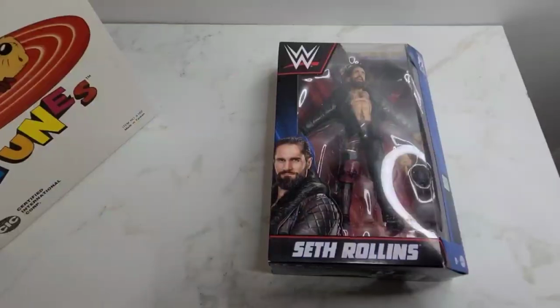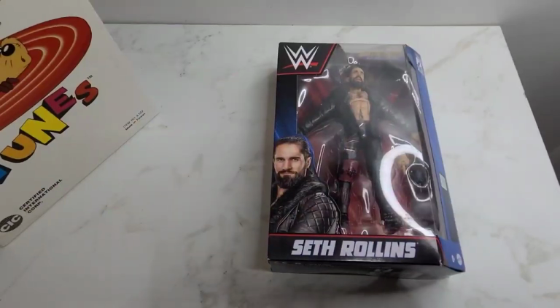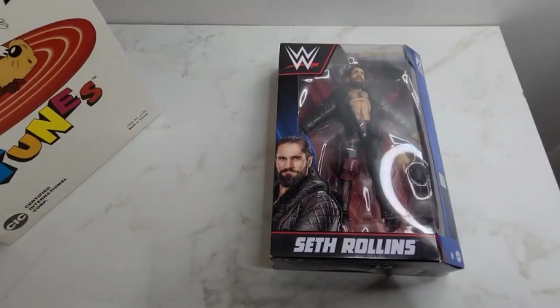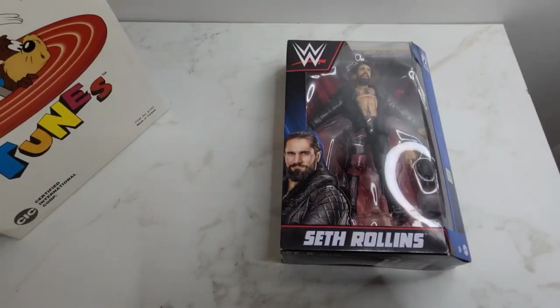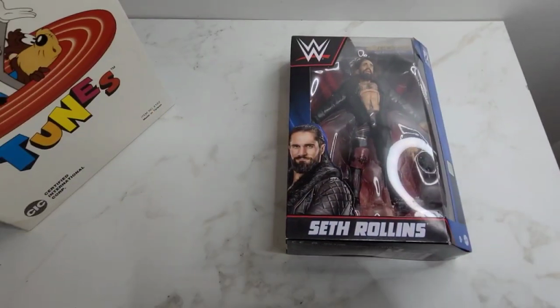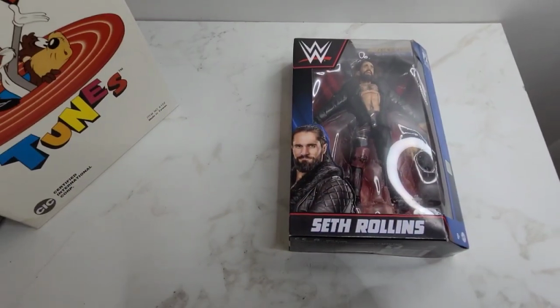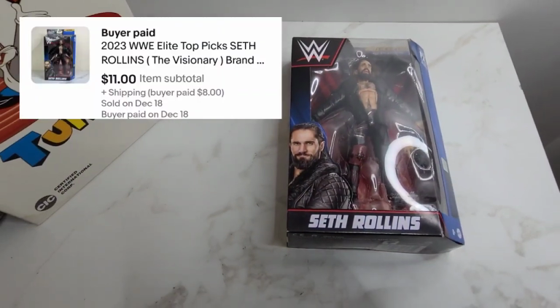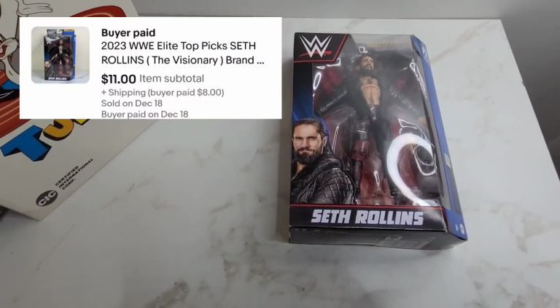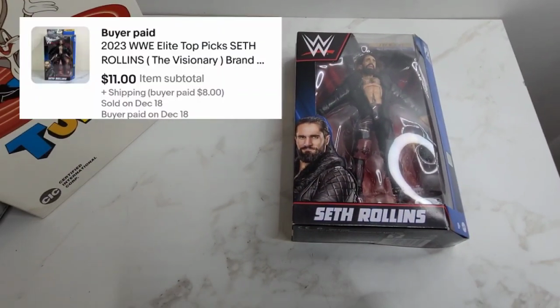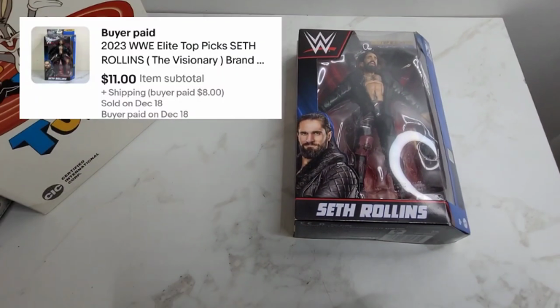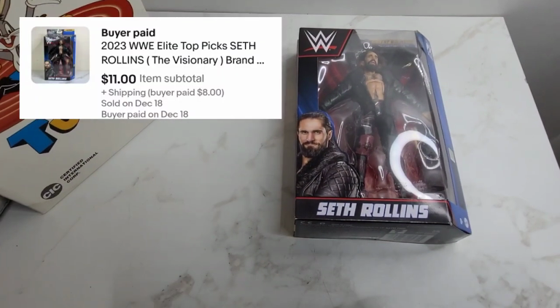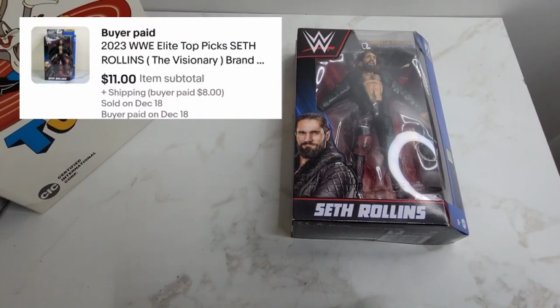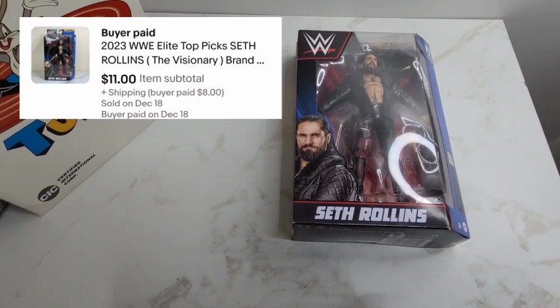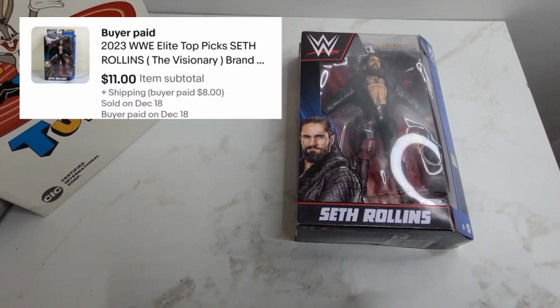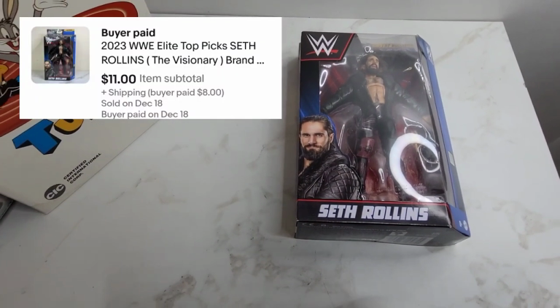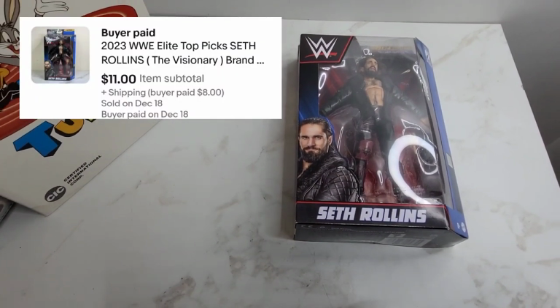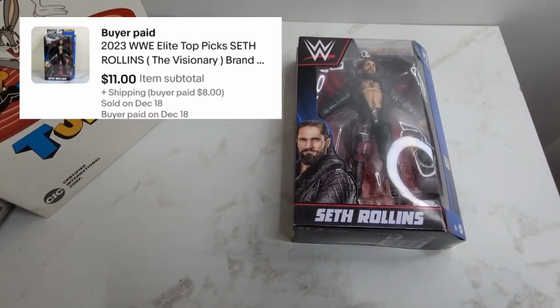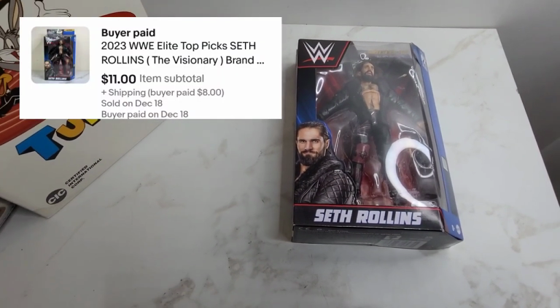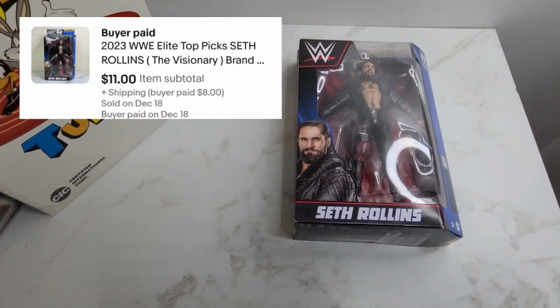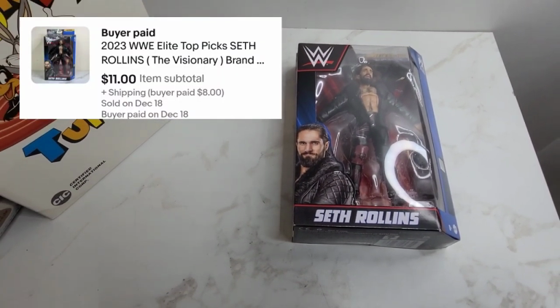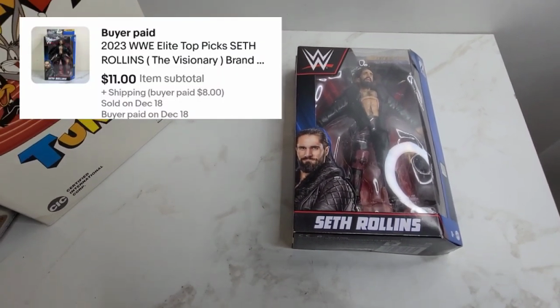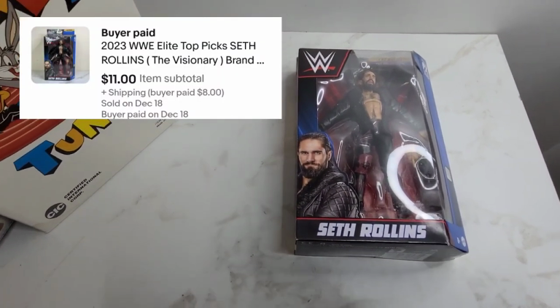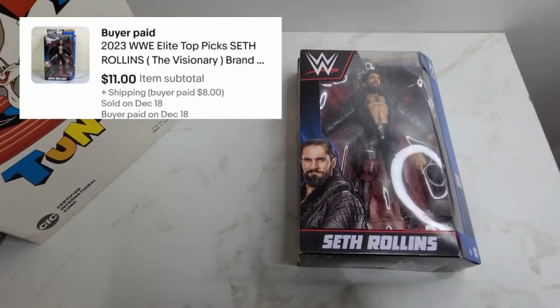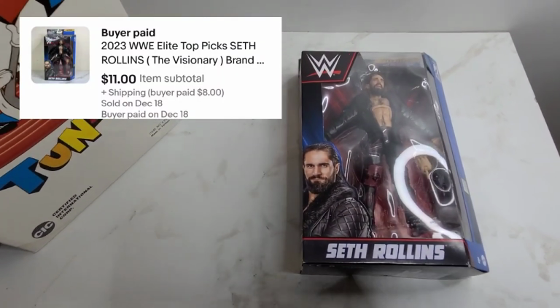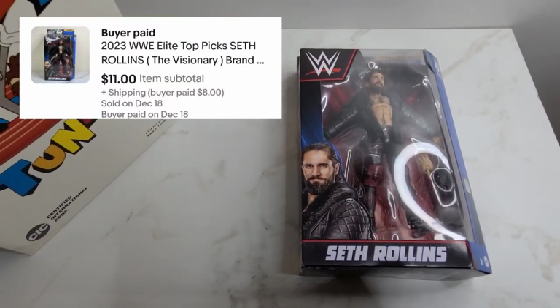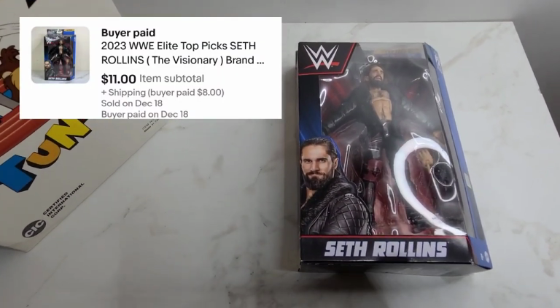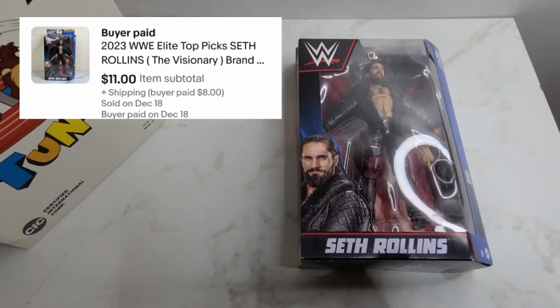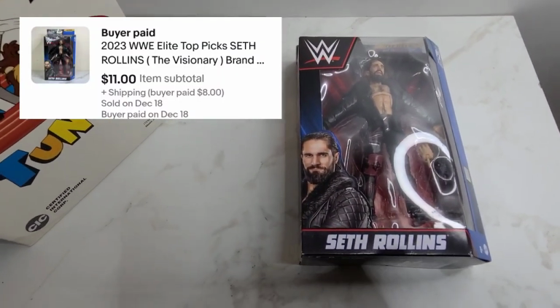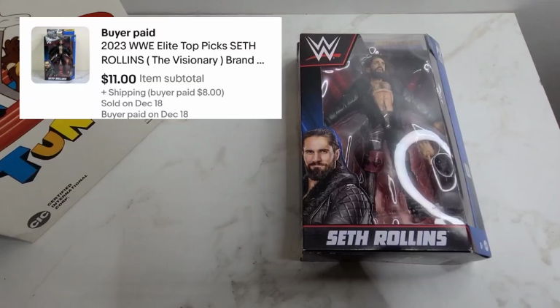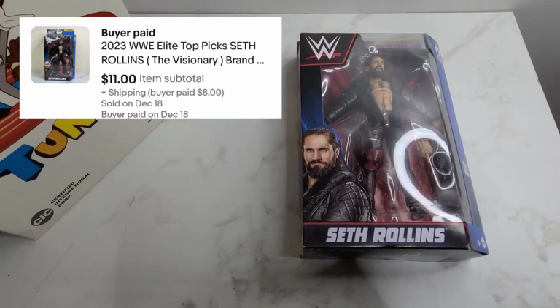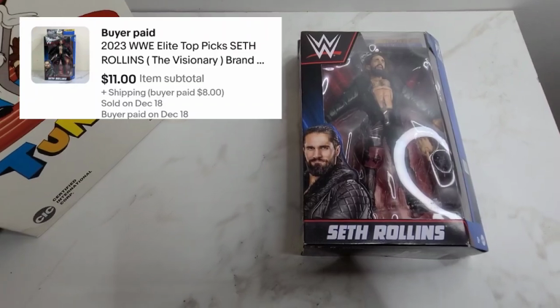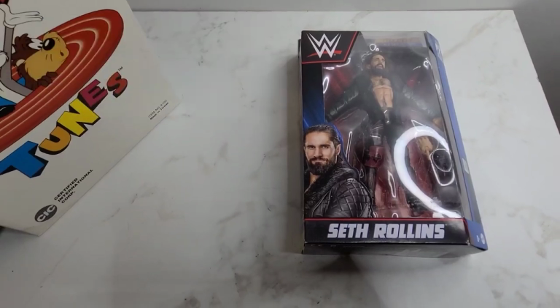First we have a Seth Rollins Elite figure and this one sold for $11.